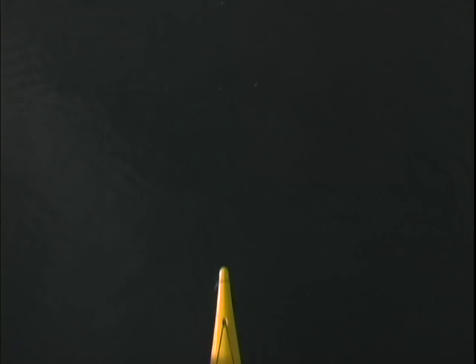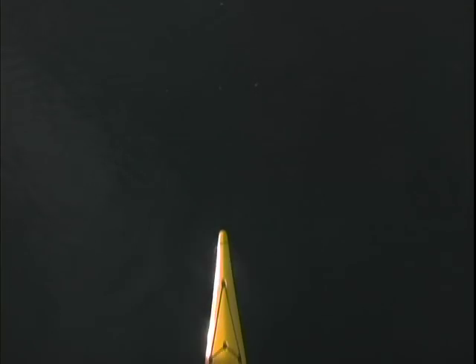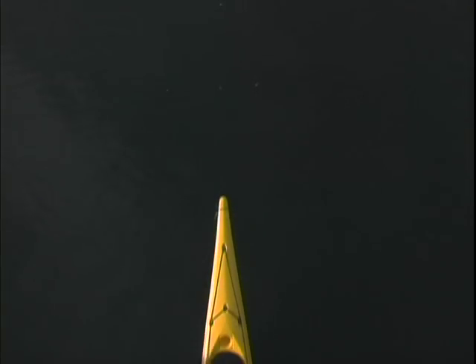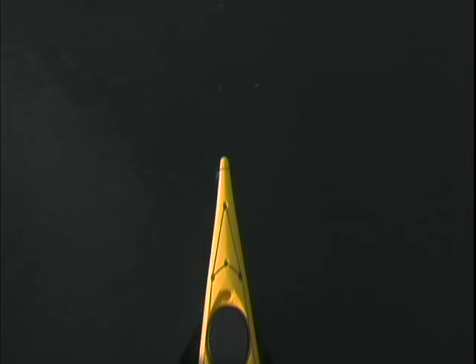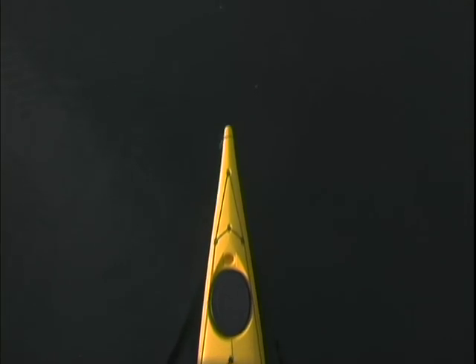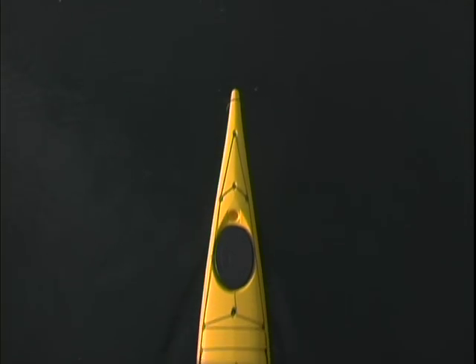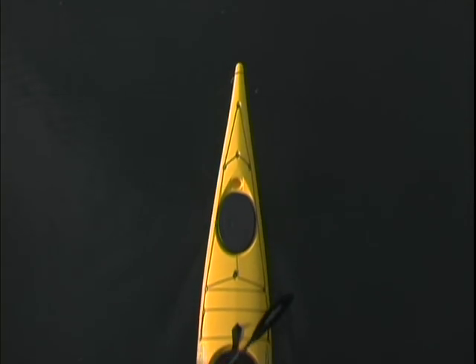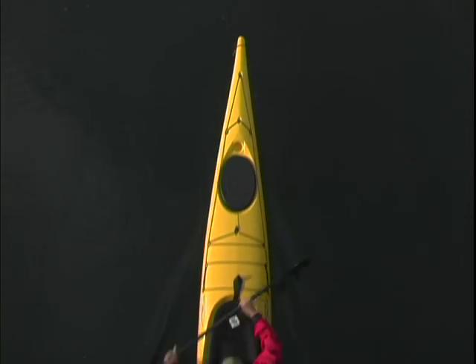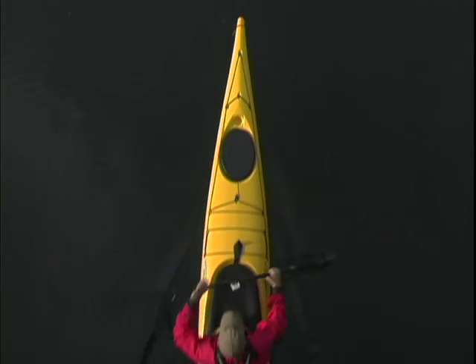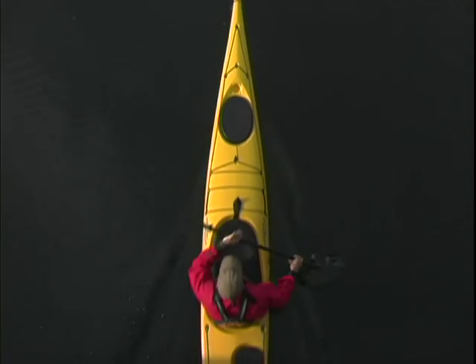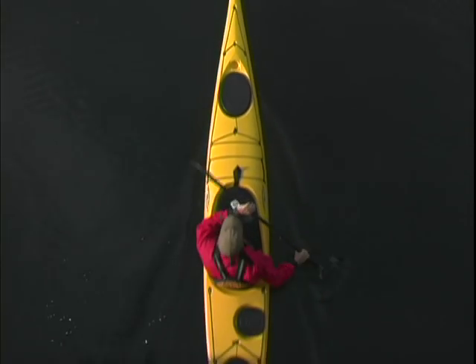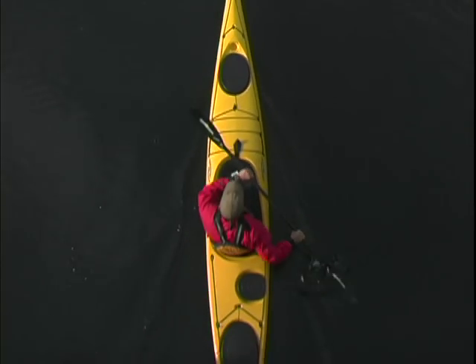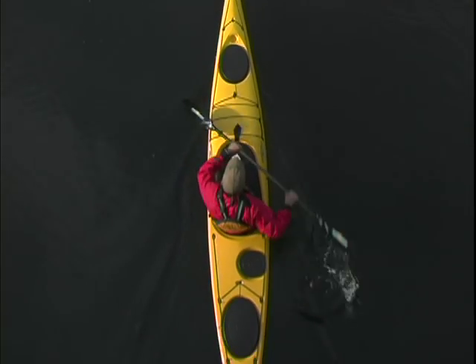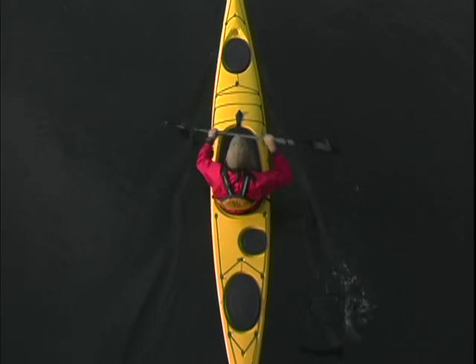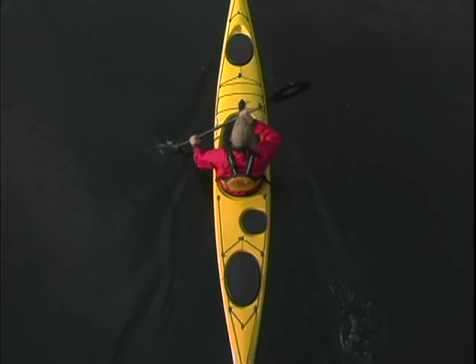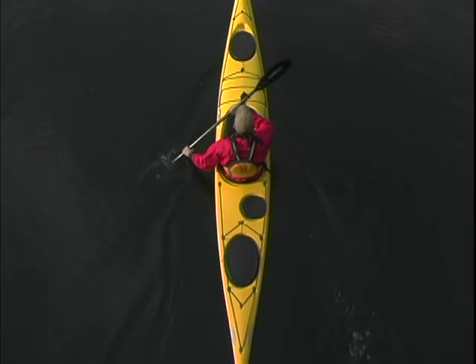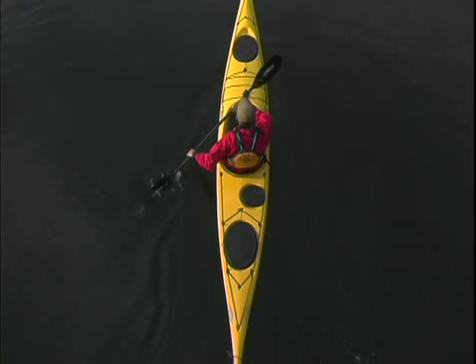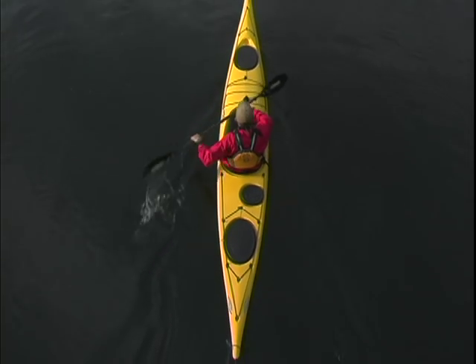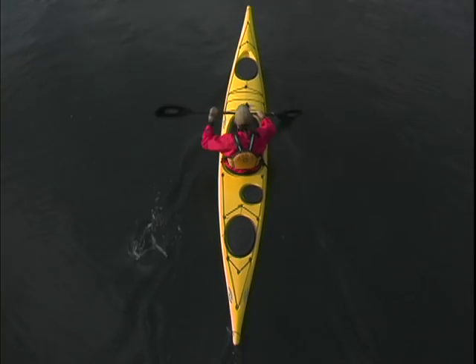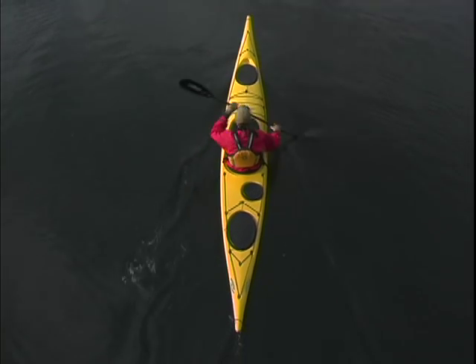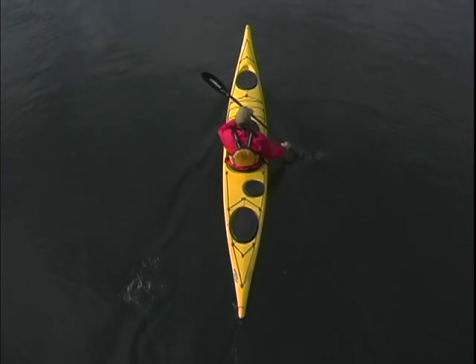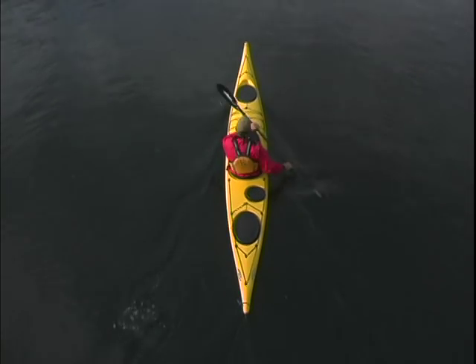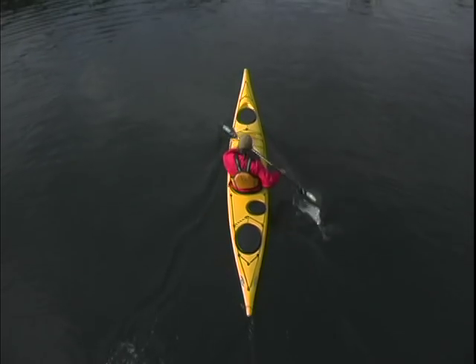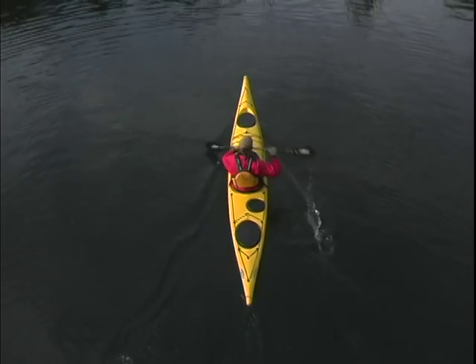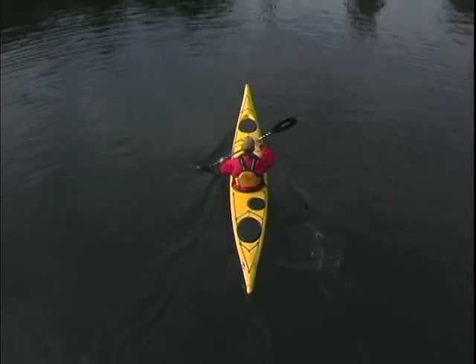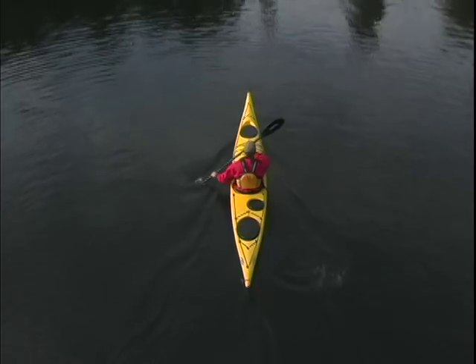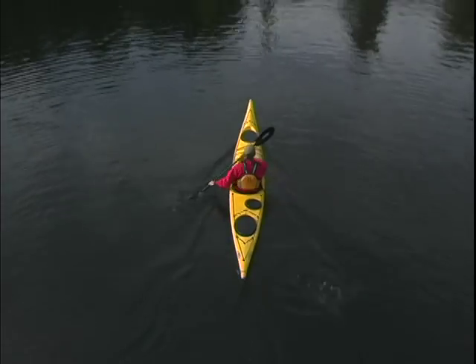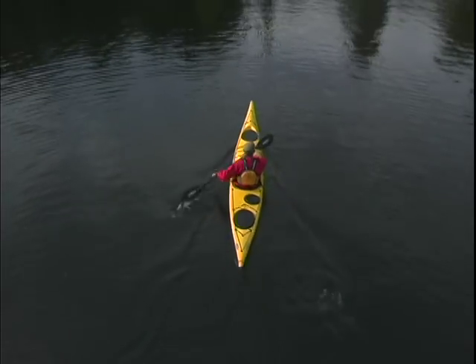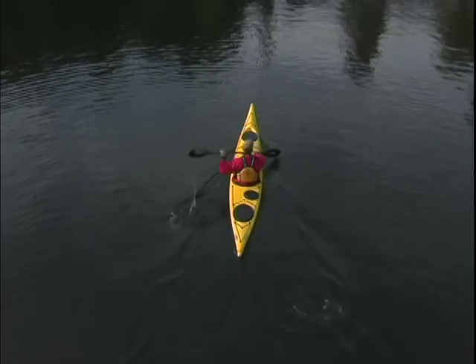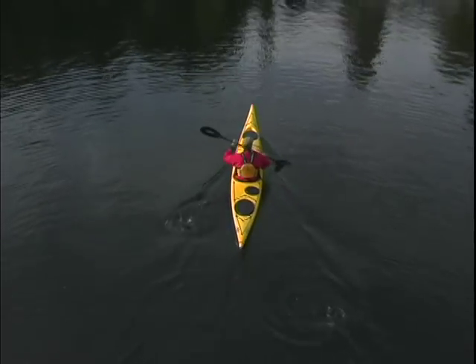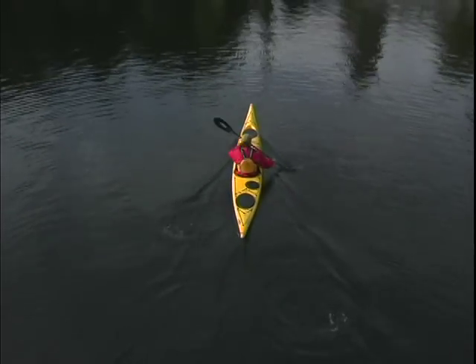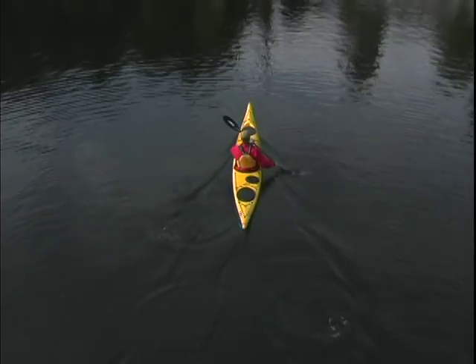We're going to look at the forward stroke in three parts: the catch, the rotation, and the exit.